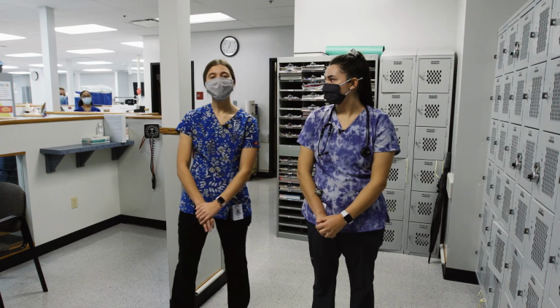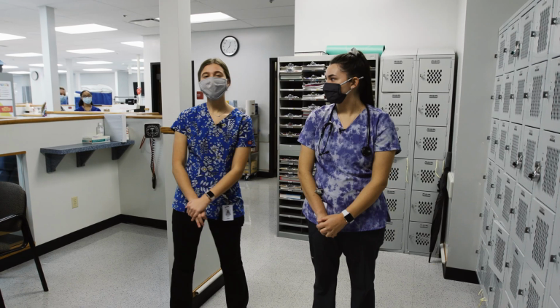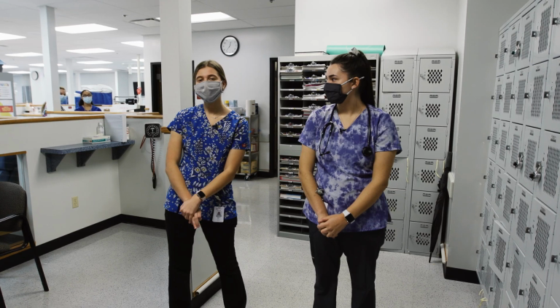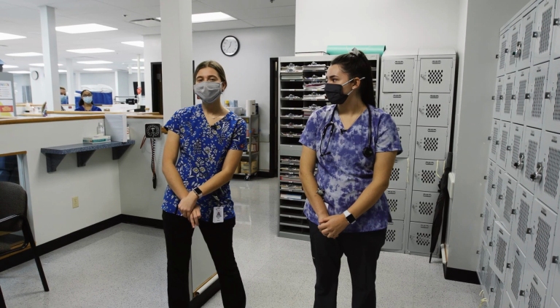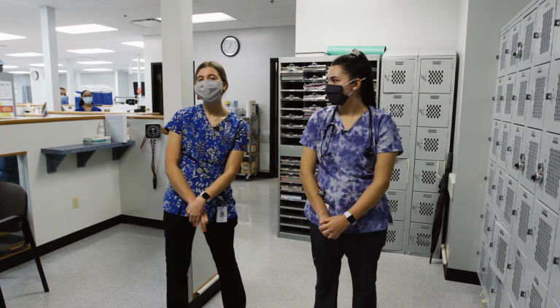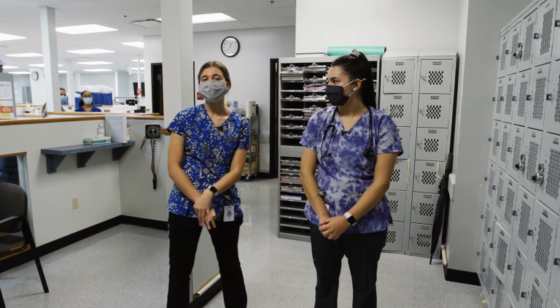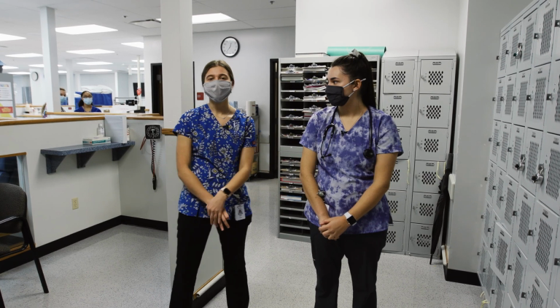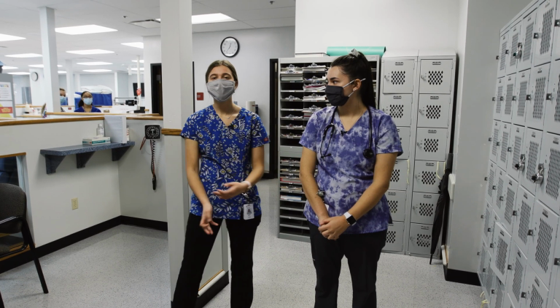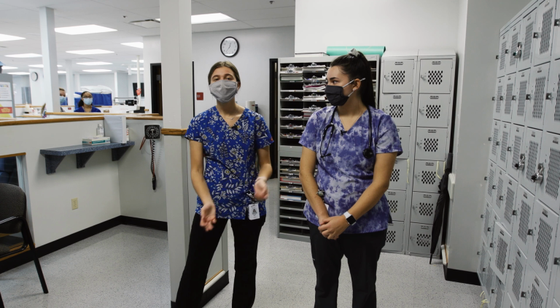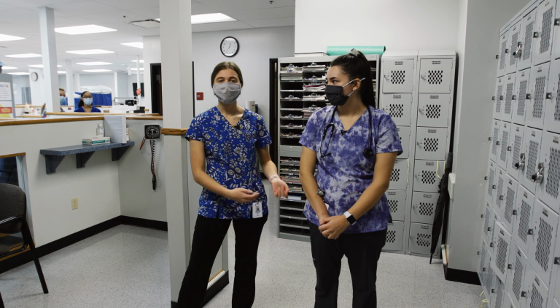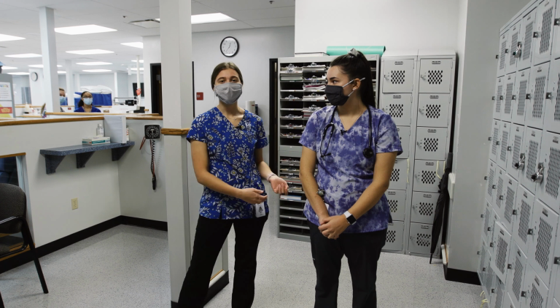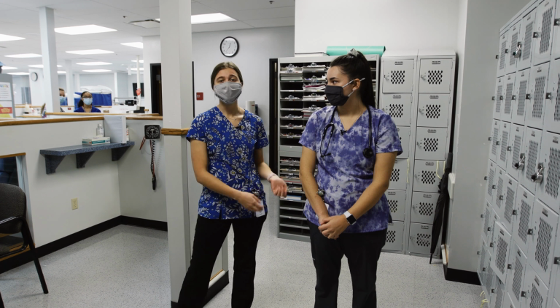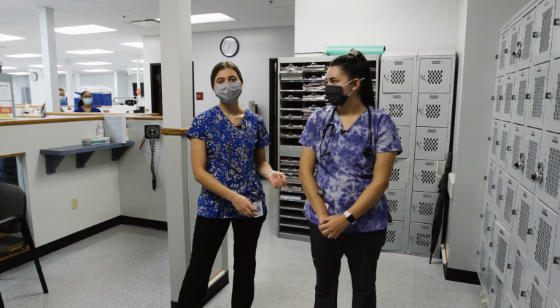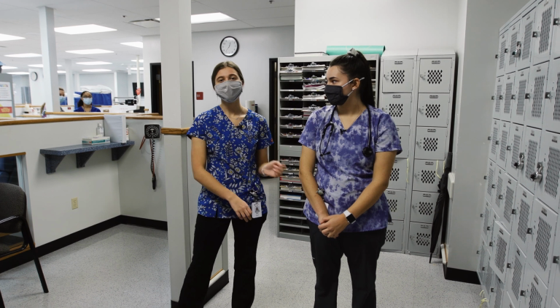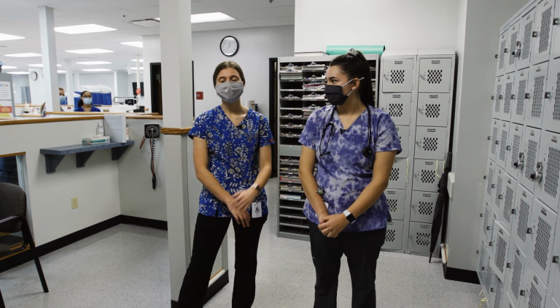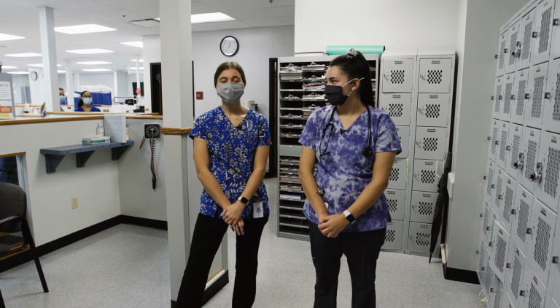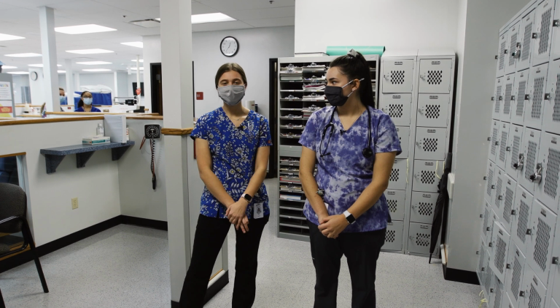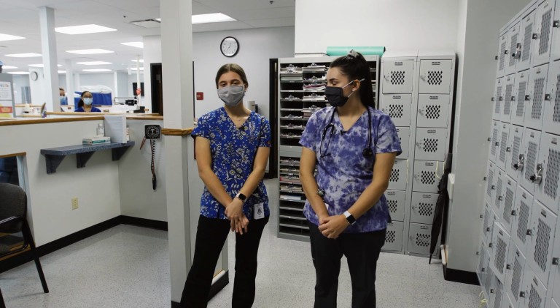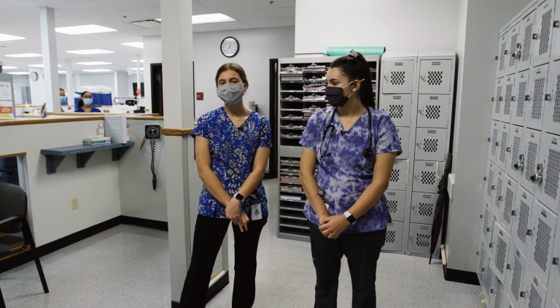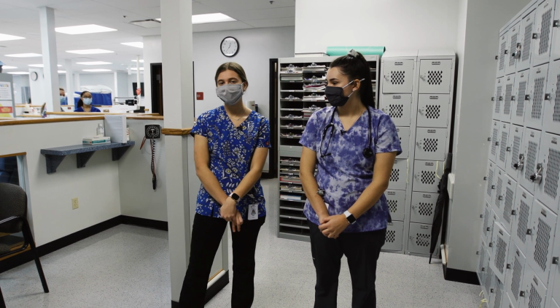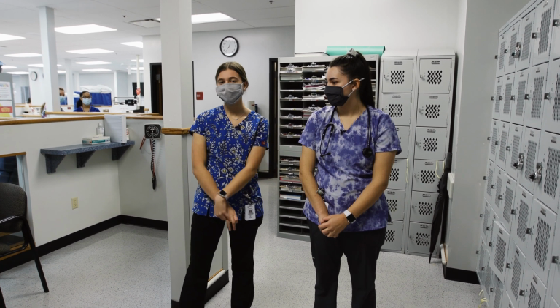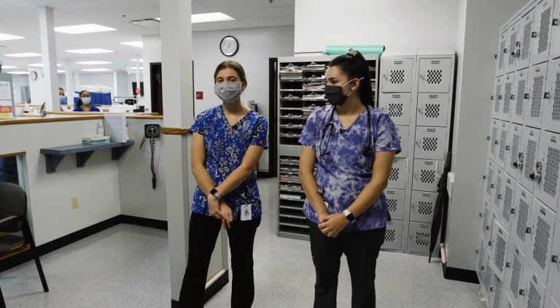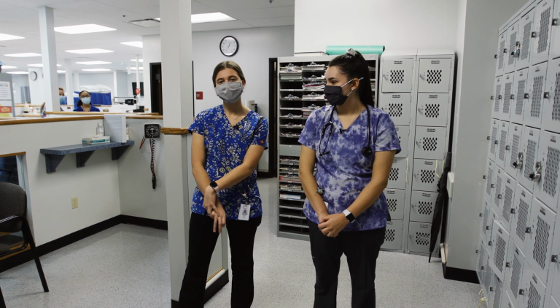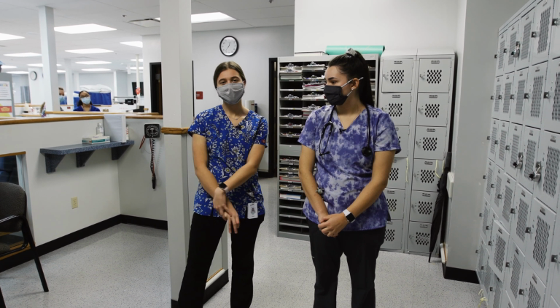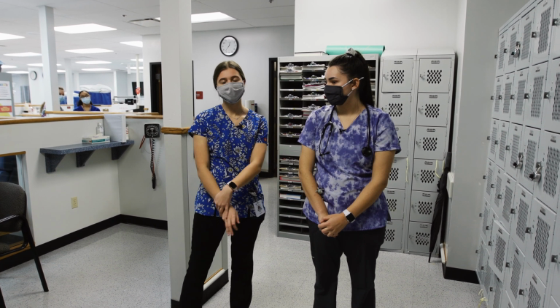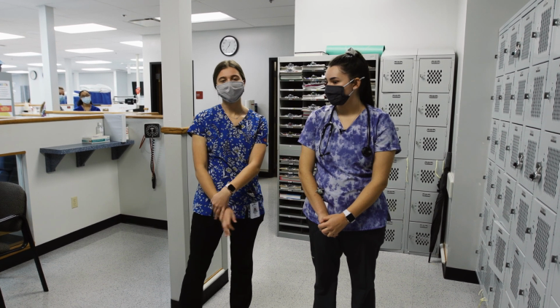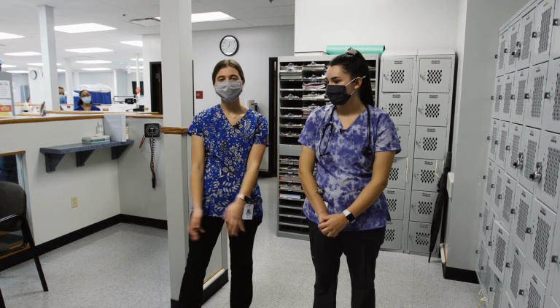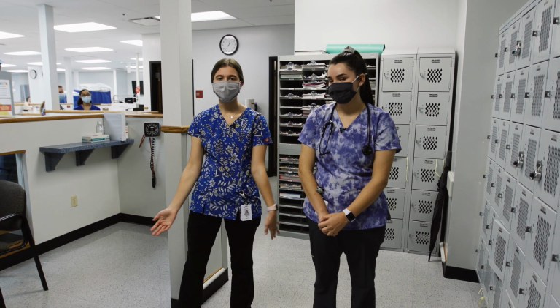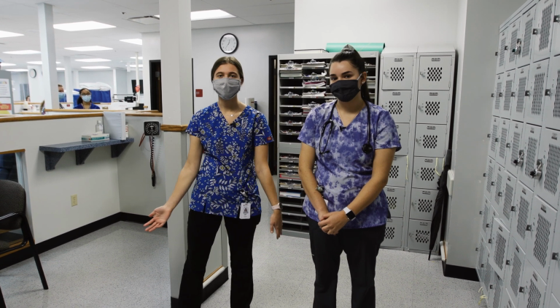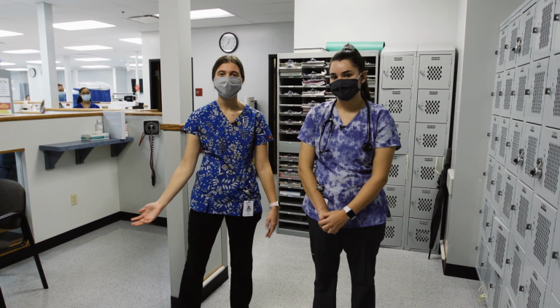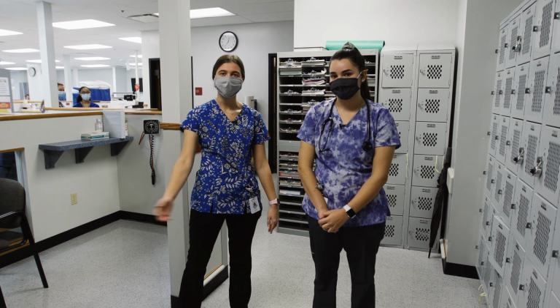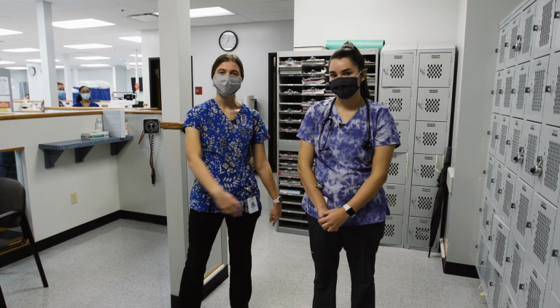One of the cool things is our lab here is set up to mimic the real hospital setting, so we're going to take you on a tour of our lab.